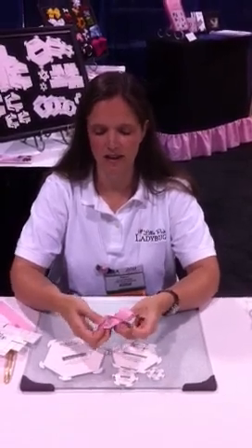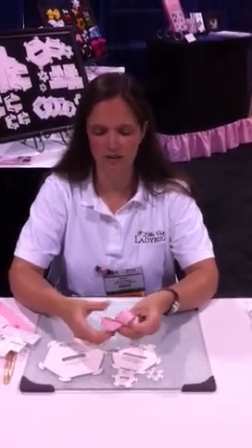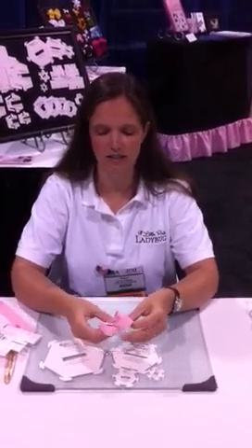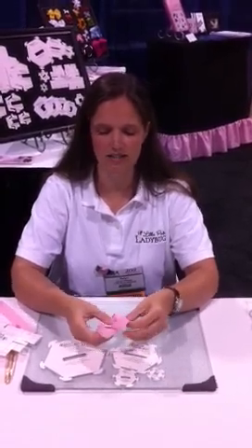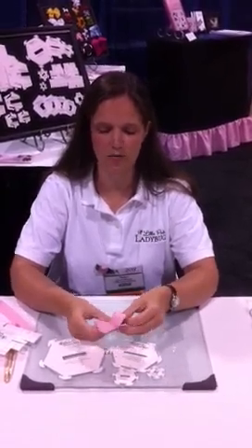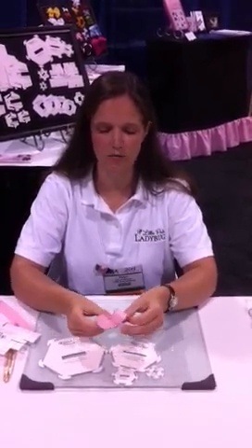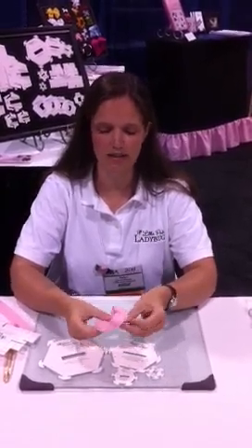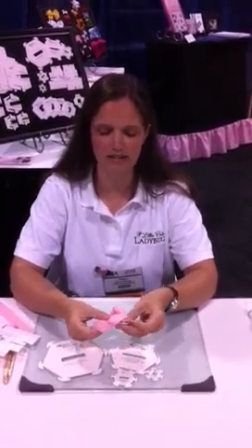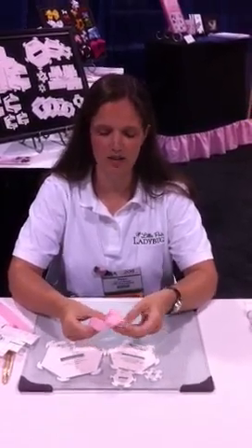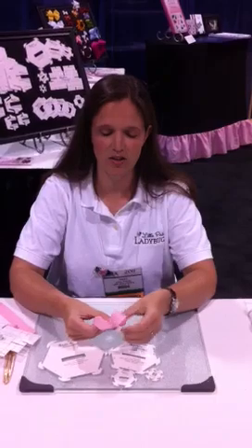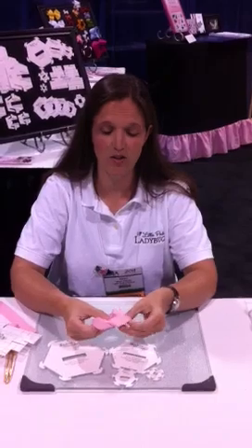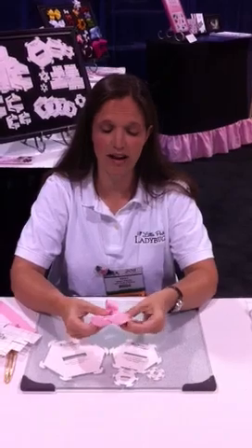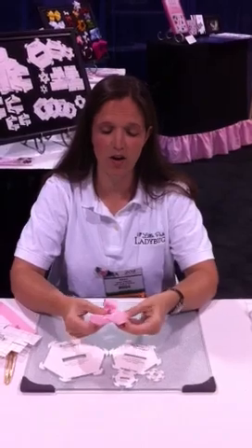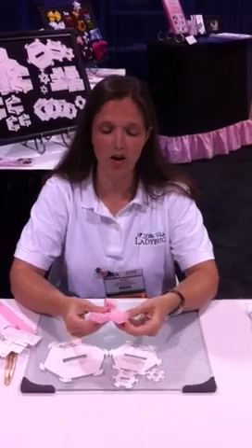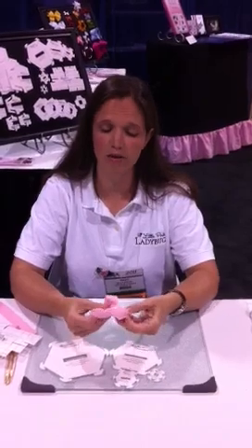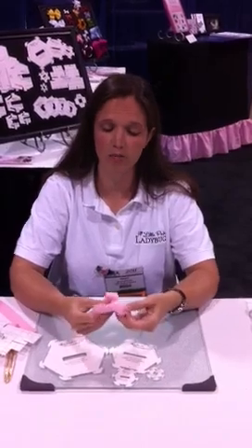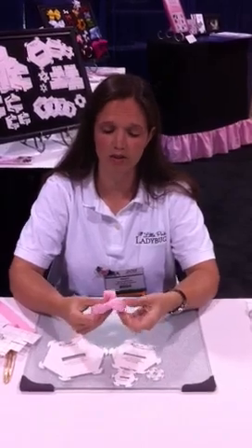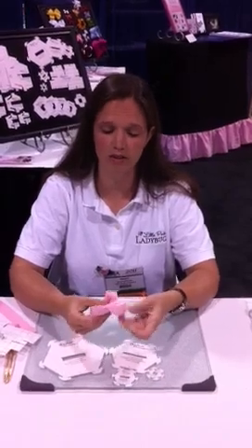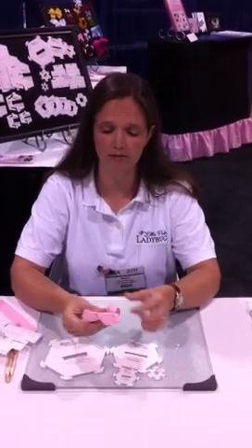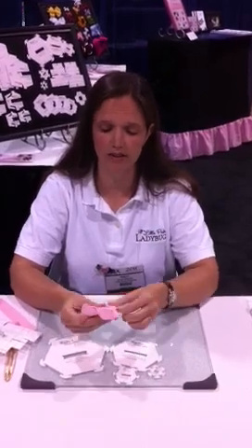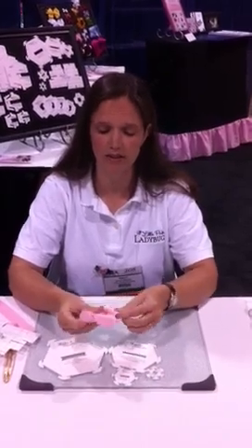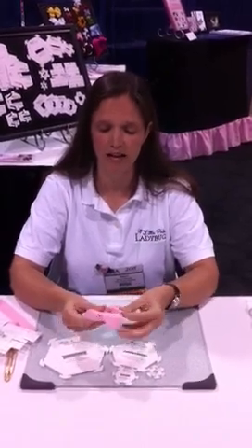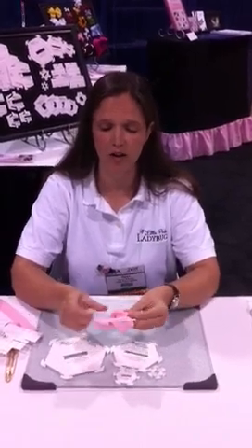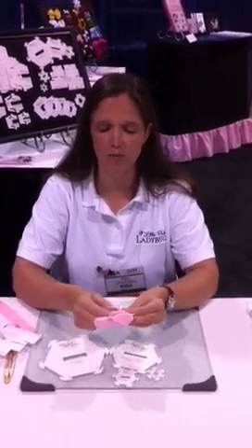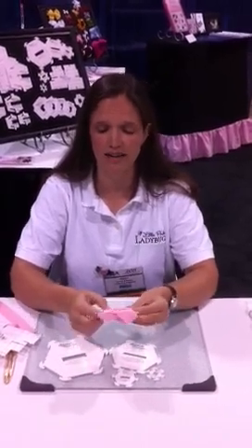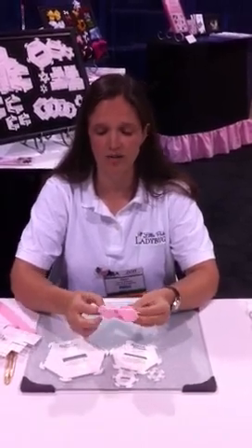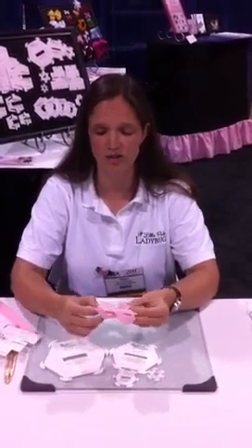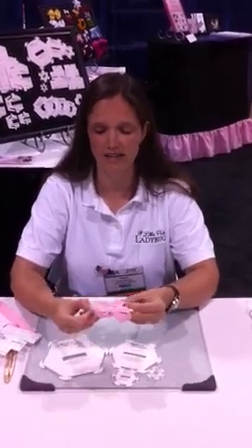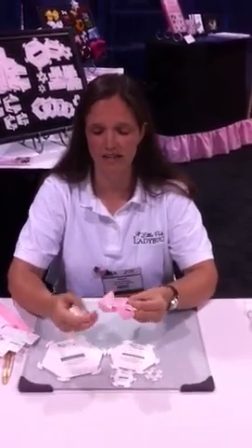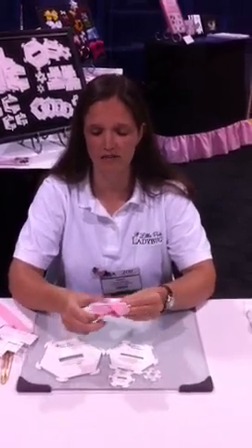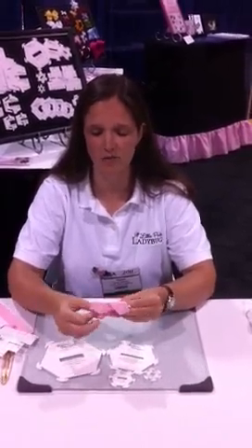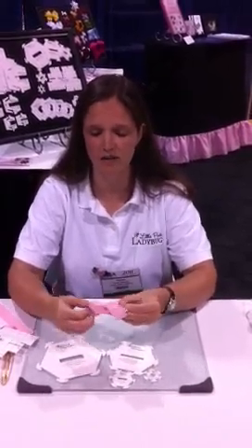Then set it down and open up my loops onto my template, and those can snap into place. So now all my loops are going to be even, and all my angles are taken care of as well.